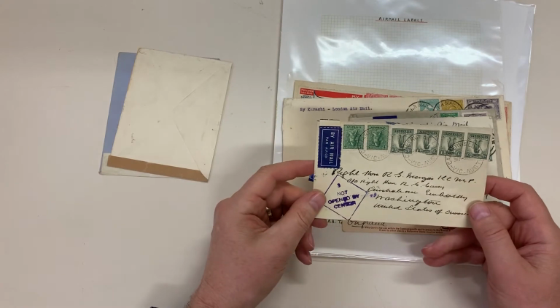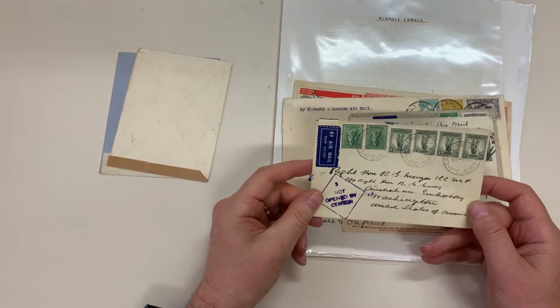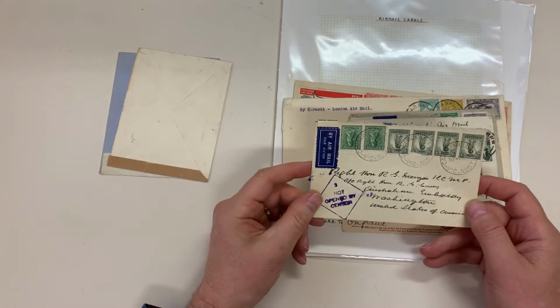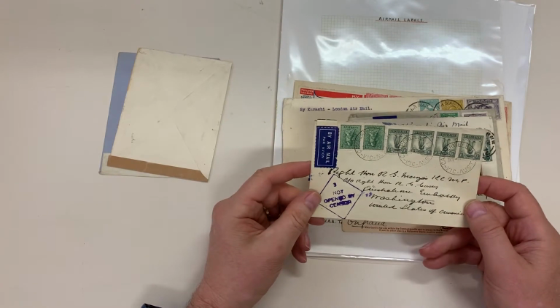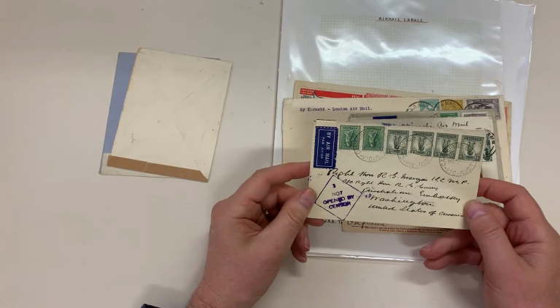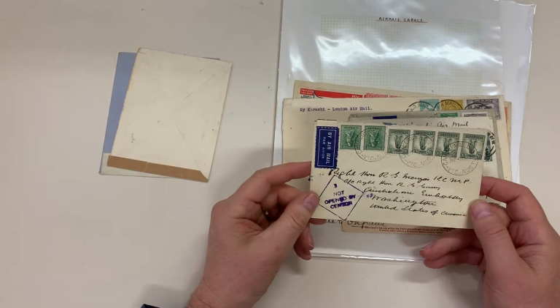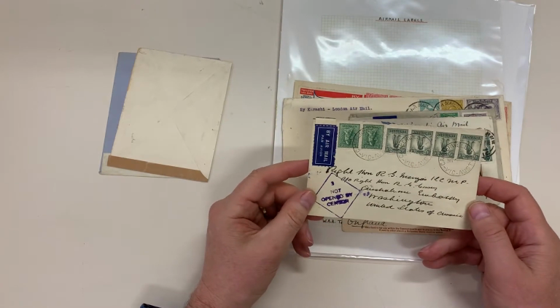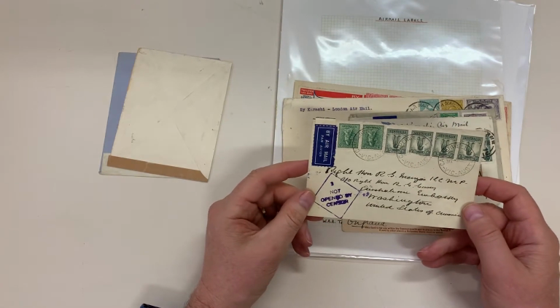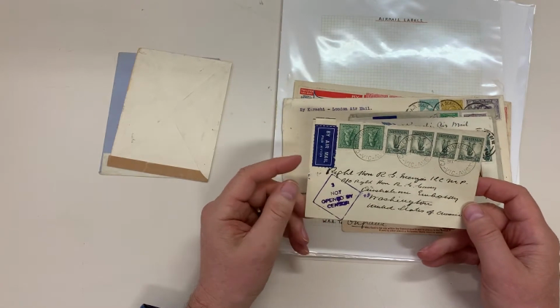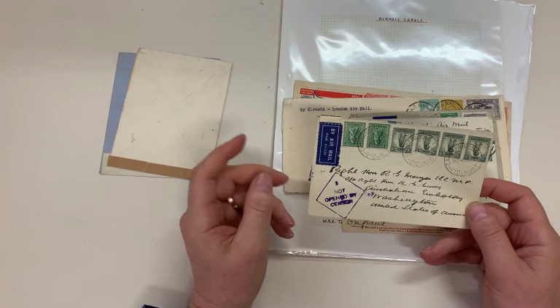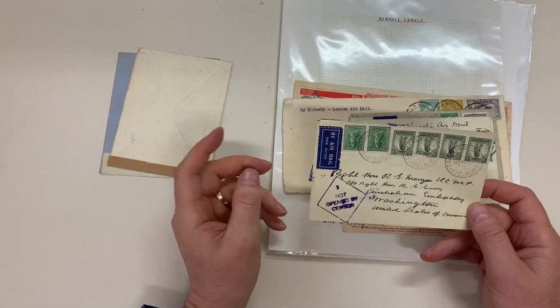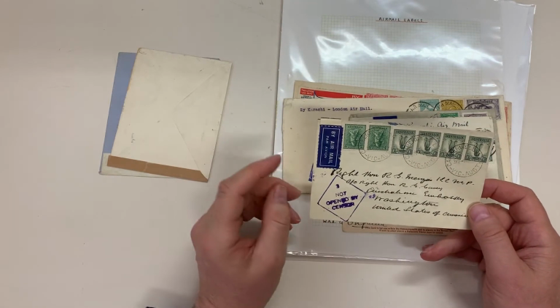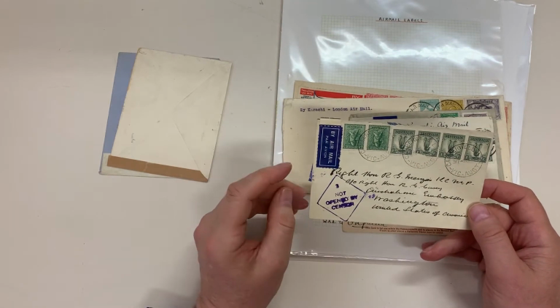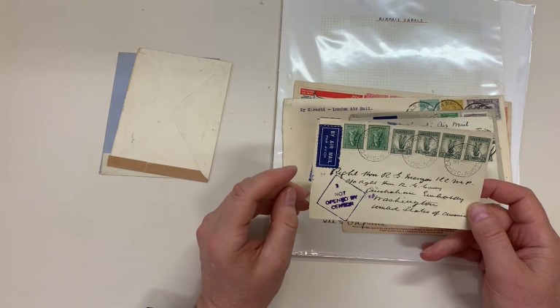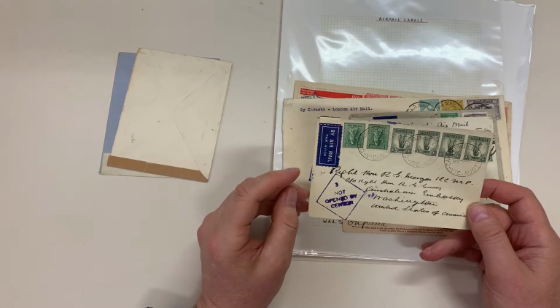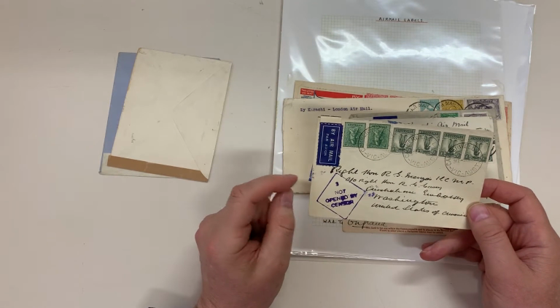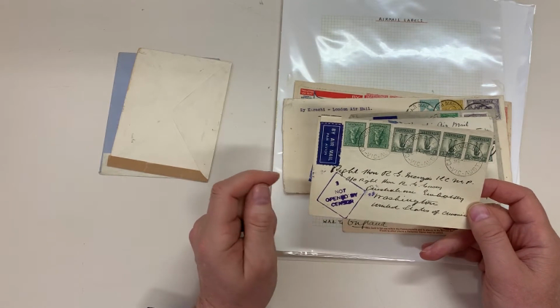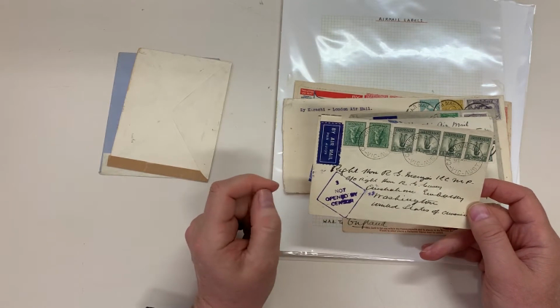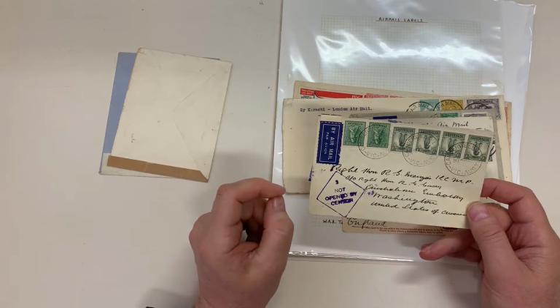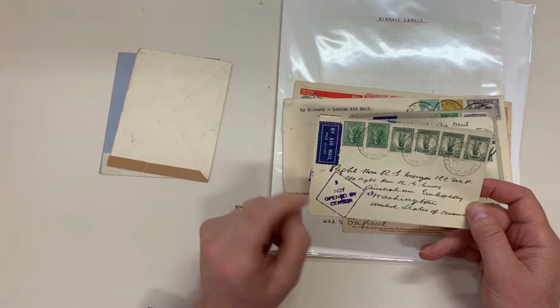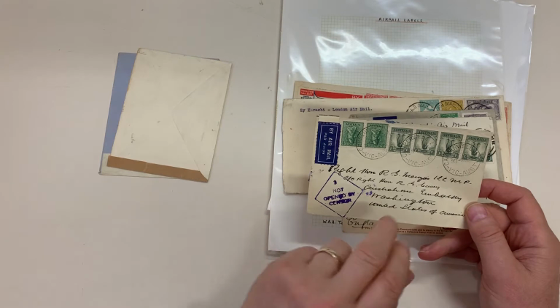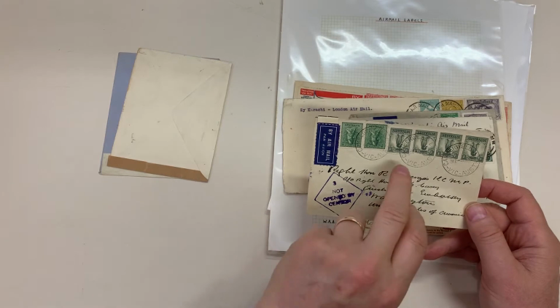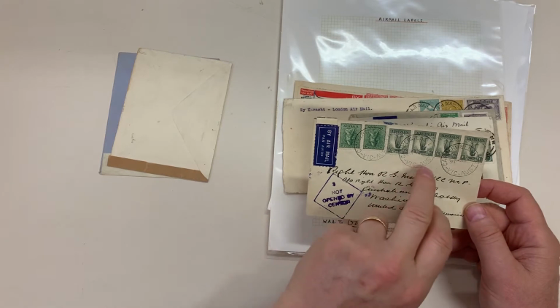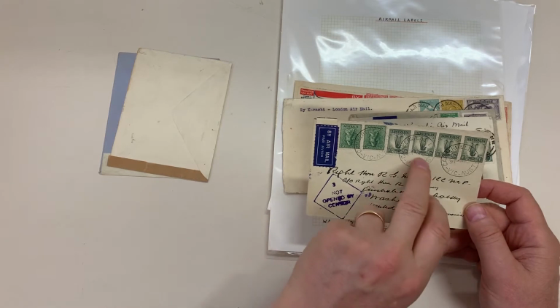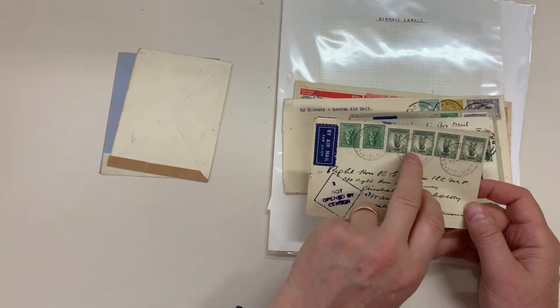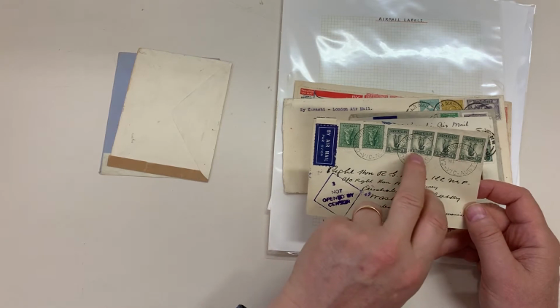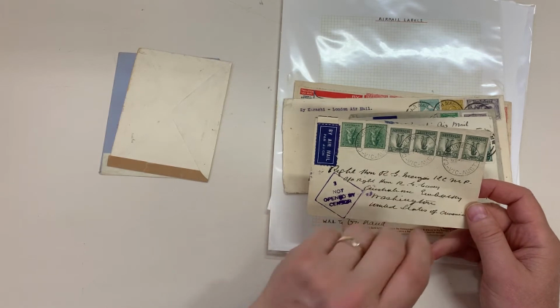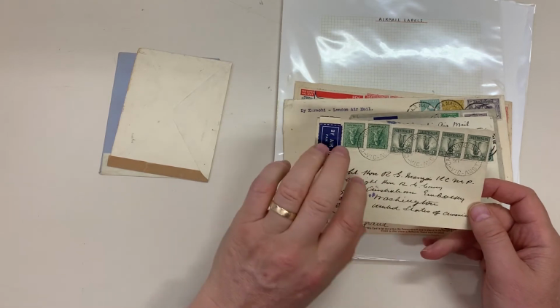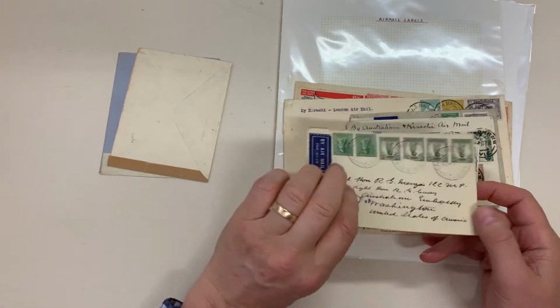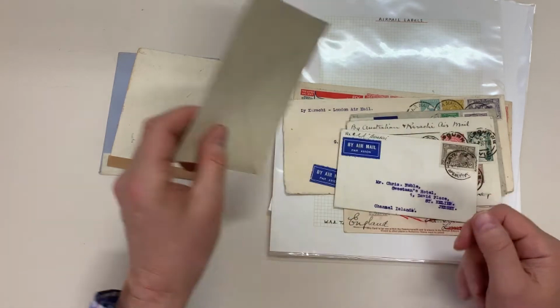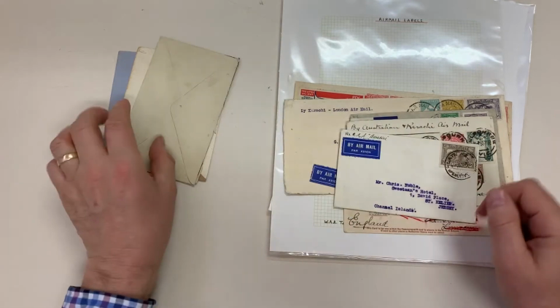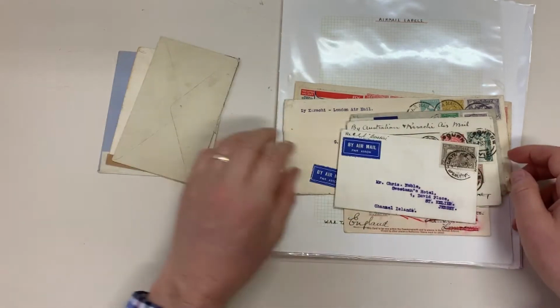Four and eightpence to the United States, which means it went via Hong Kong, and unfortunately the second stamp is torn.